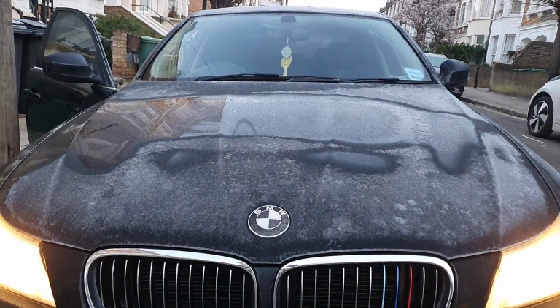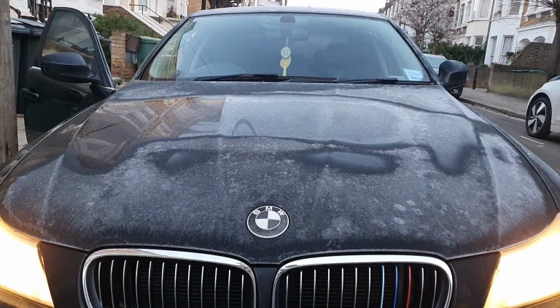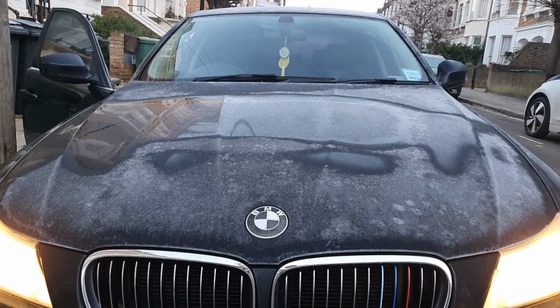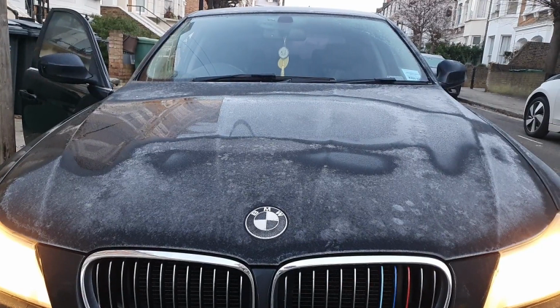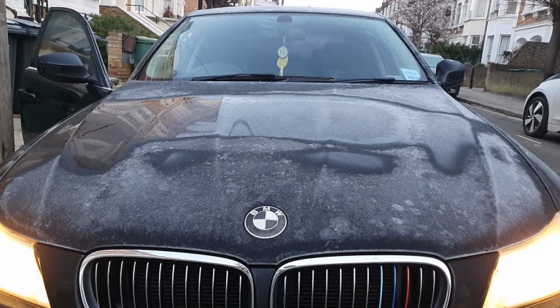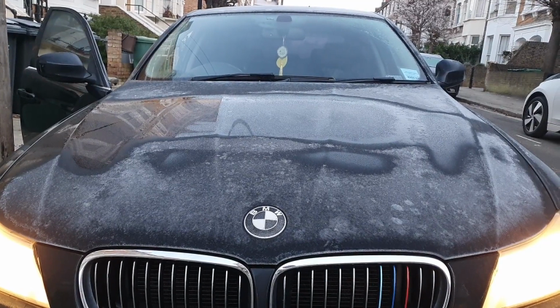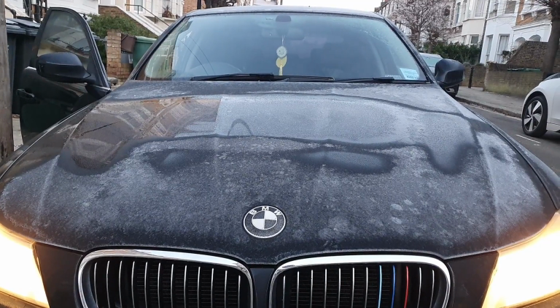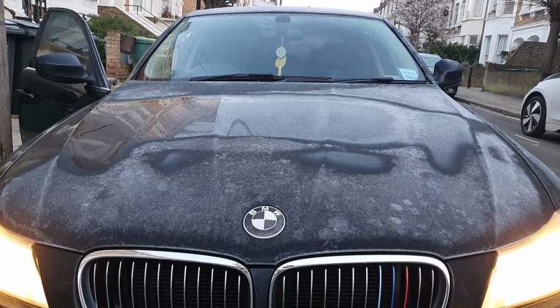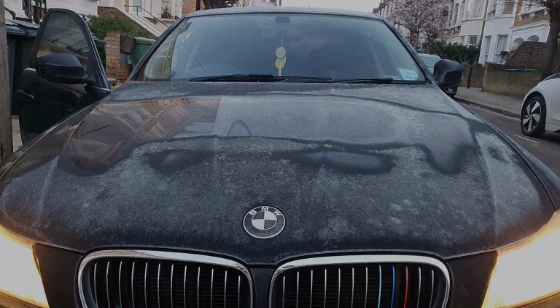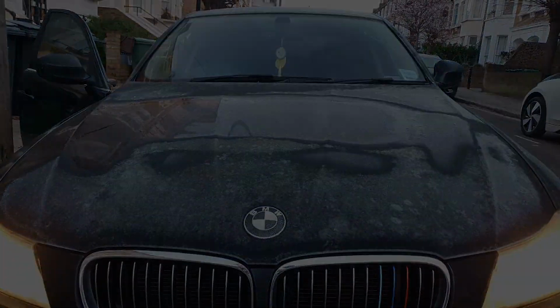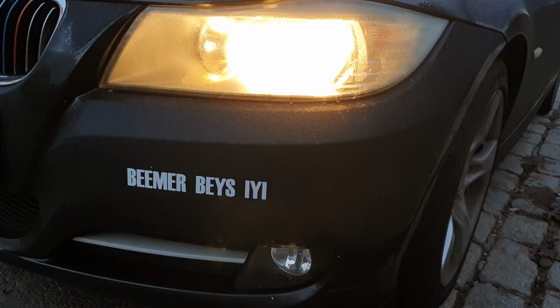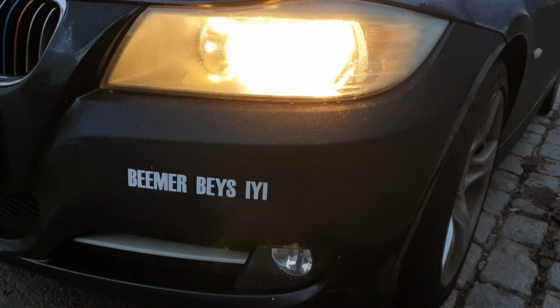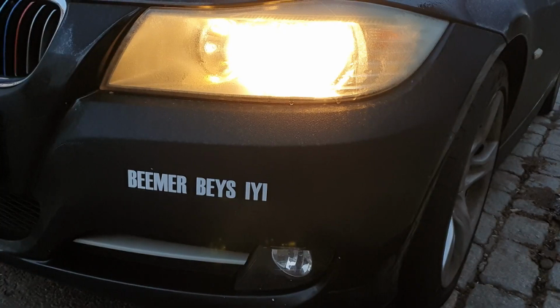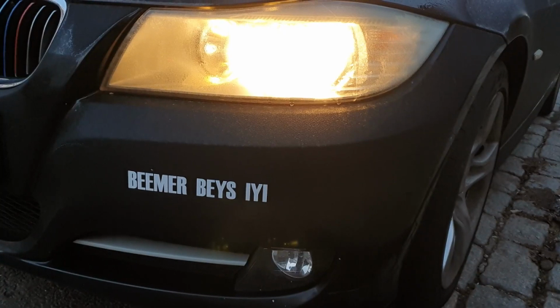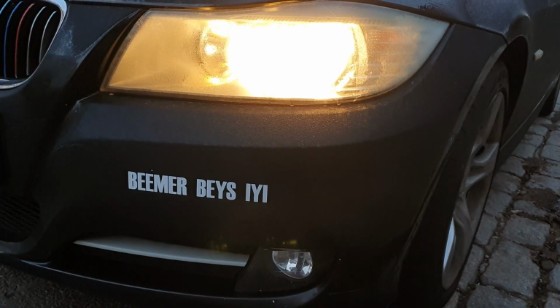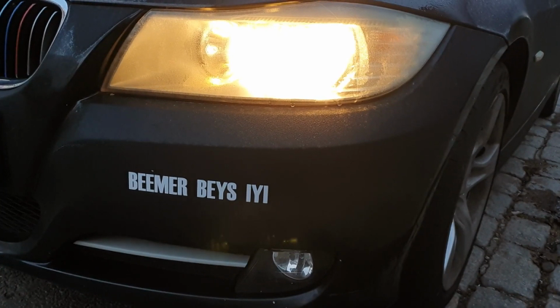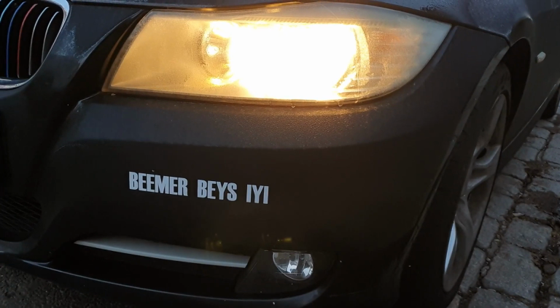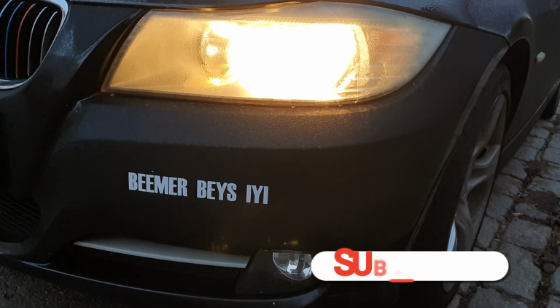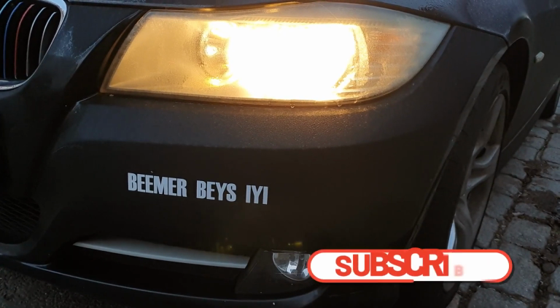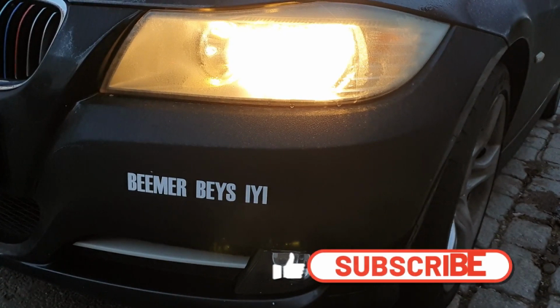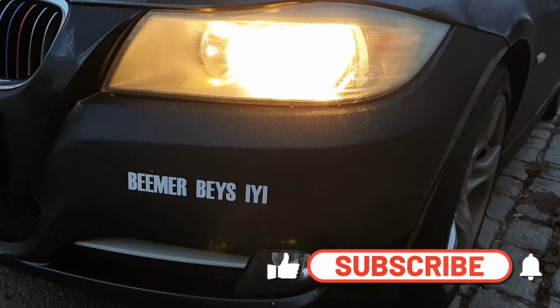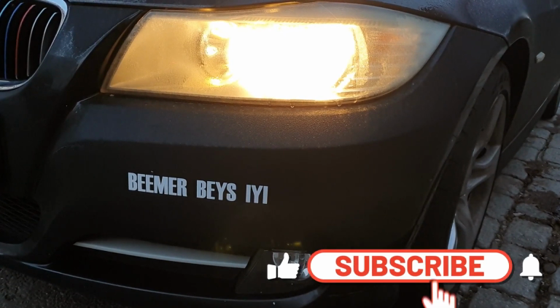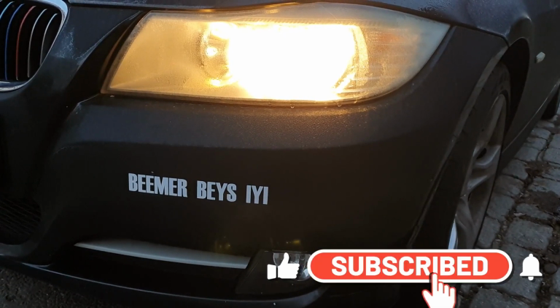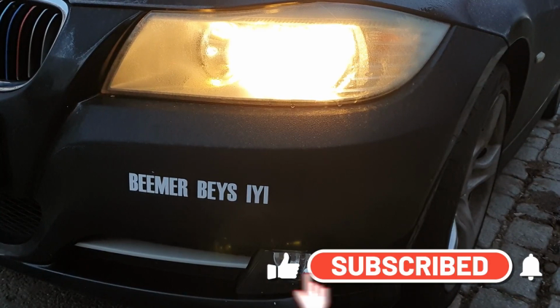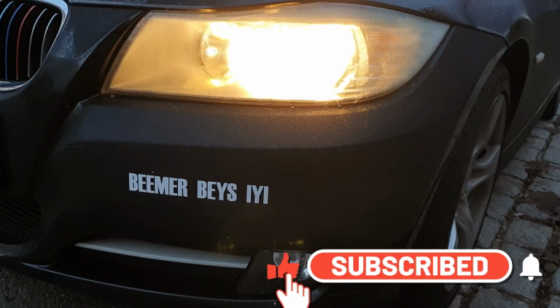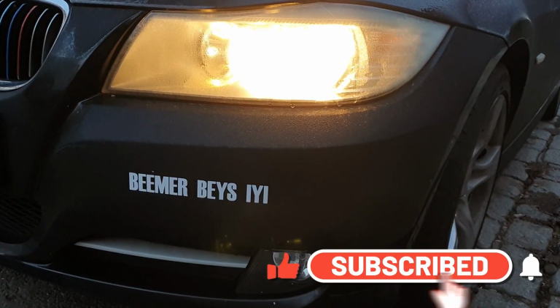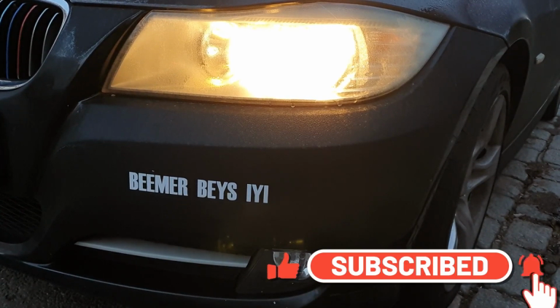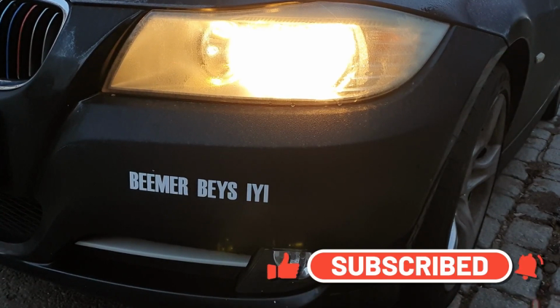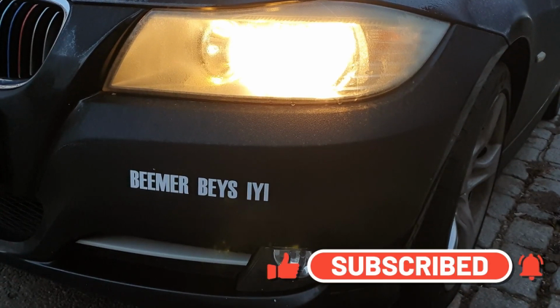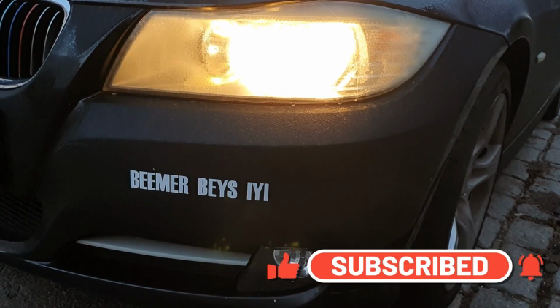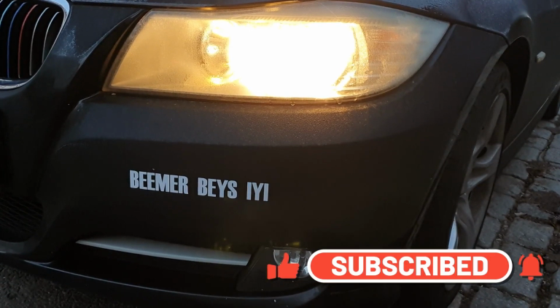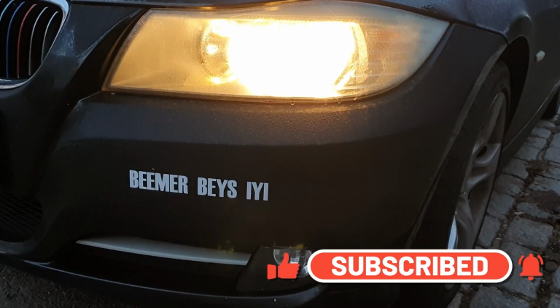Then simply switch your wipers on and you will see your windows will be clear. So there you have it guys, hope this has helped — make sure you hit the like and subscribe button. Take care.